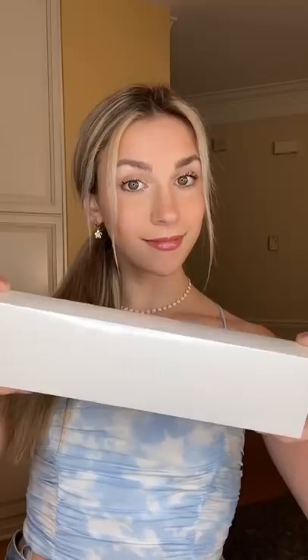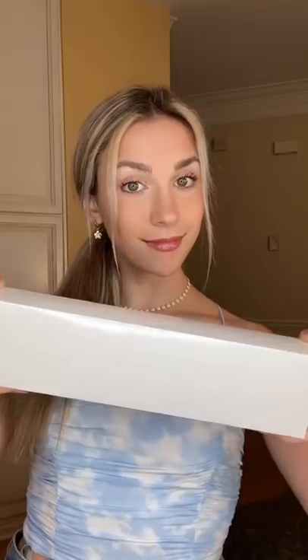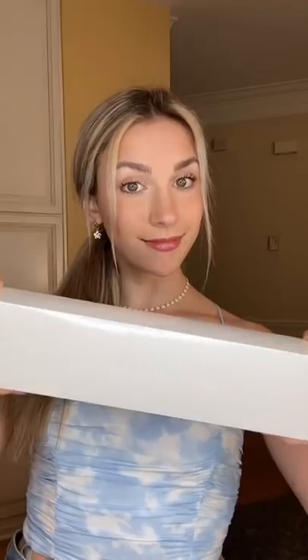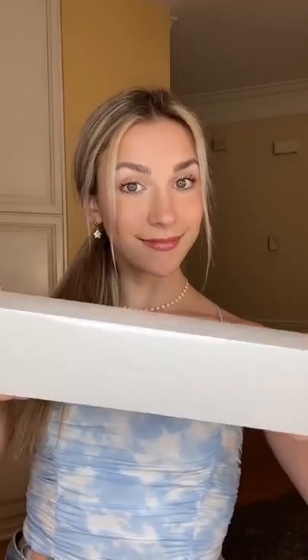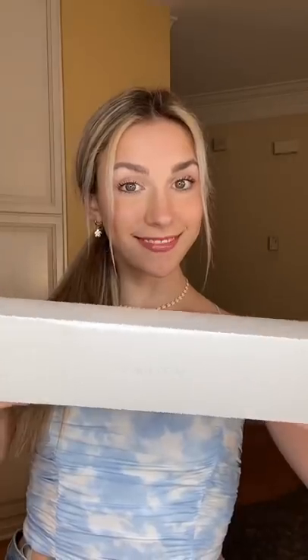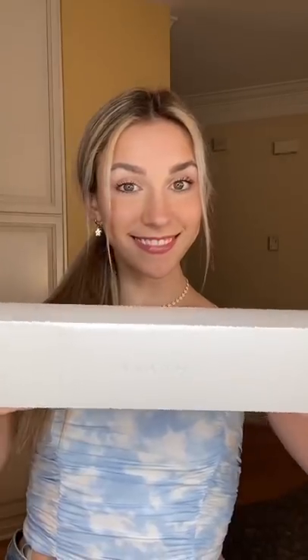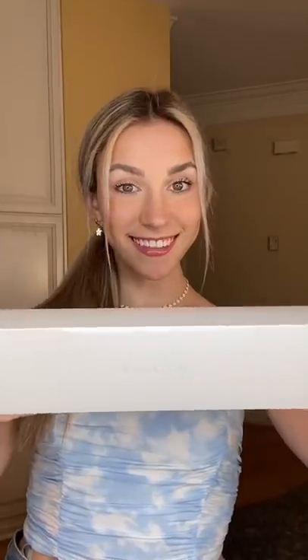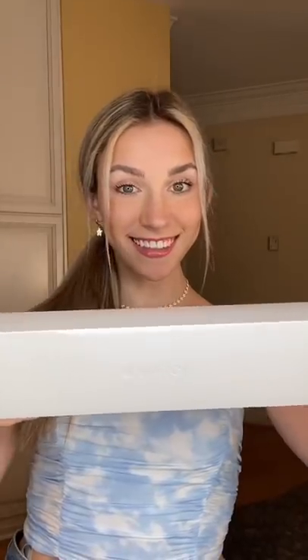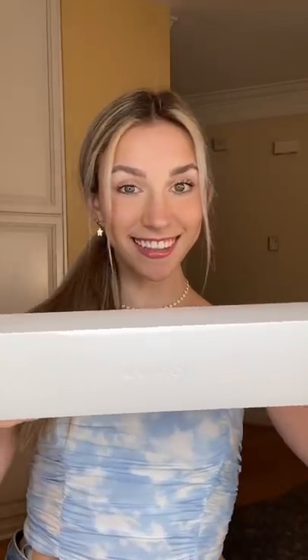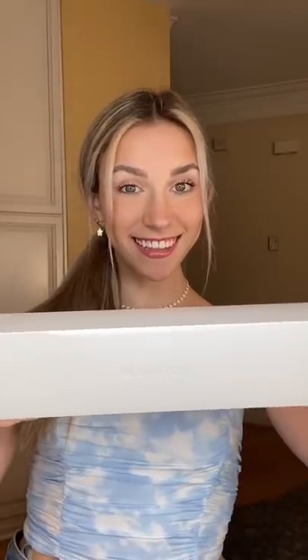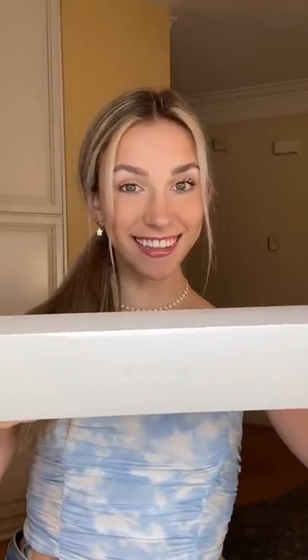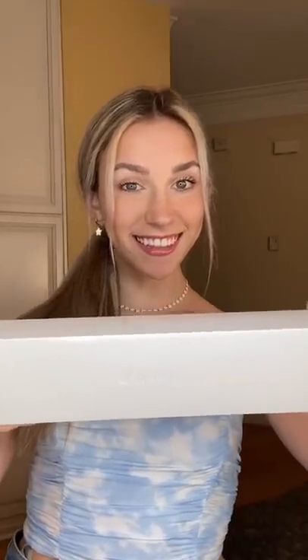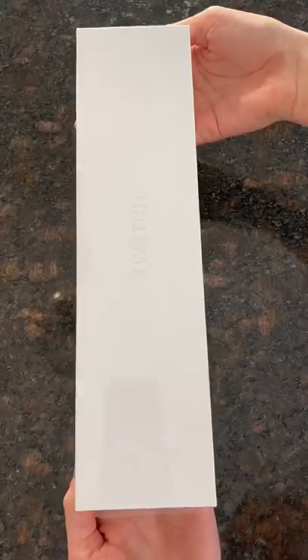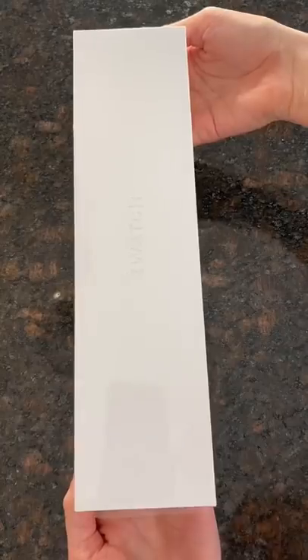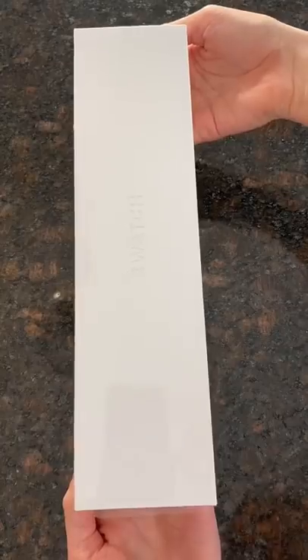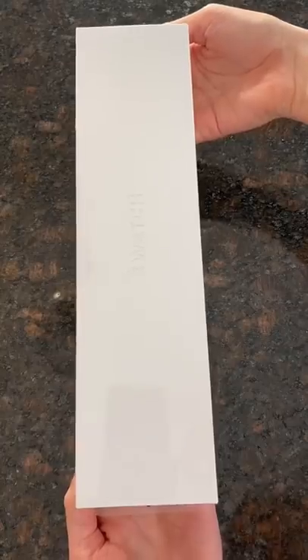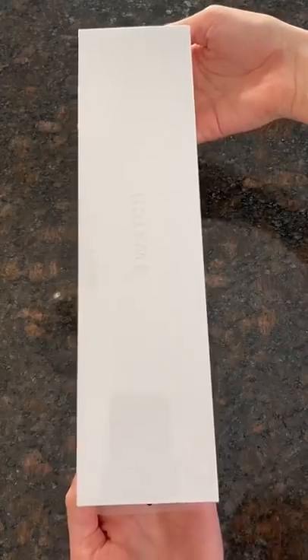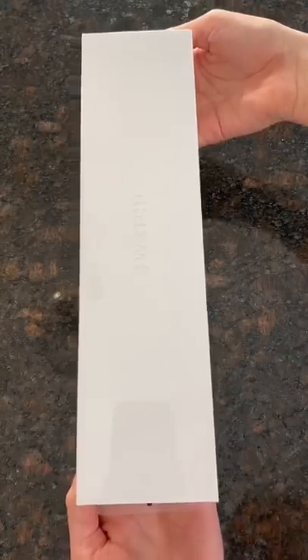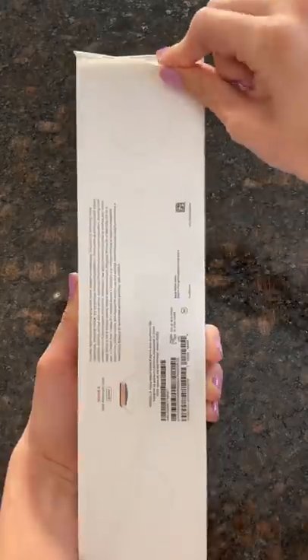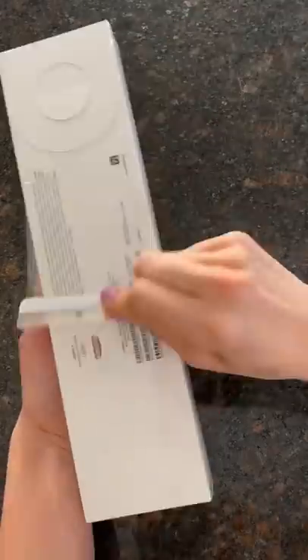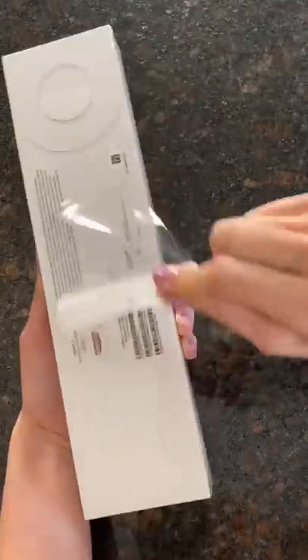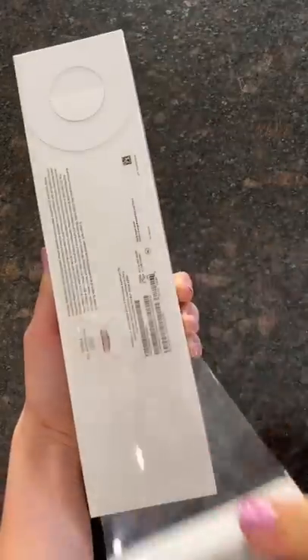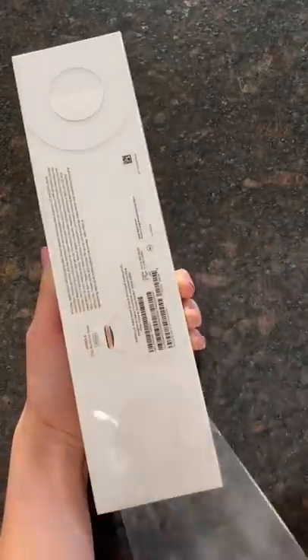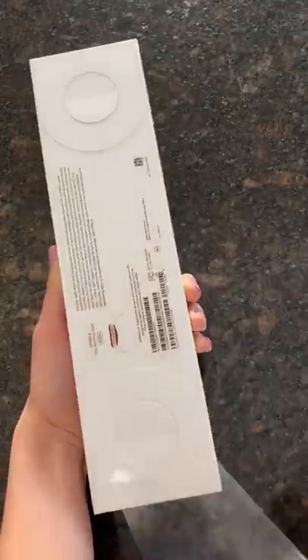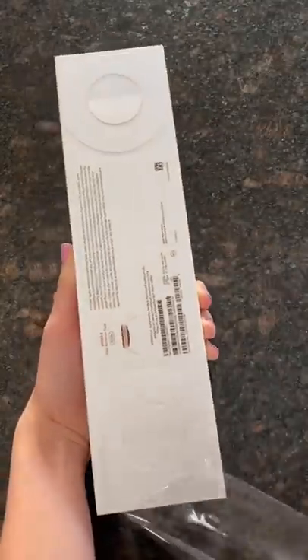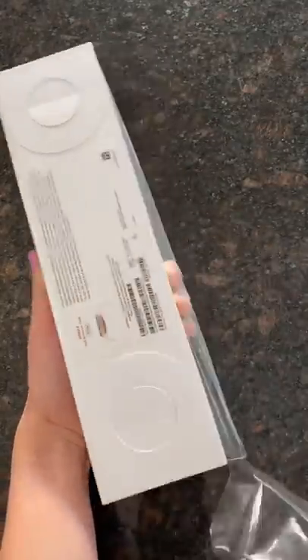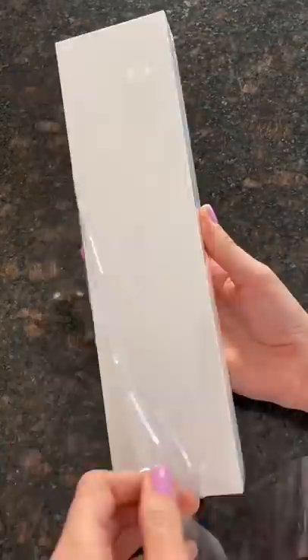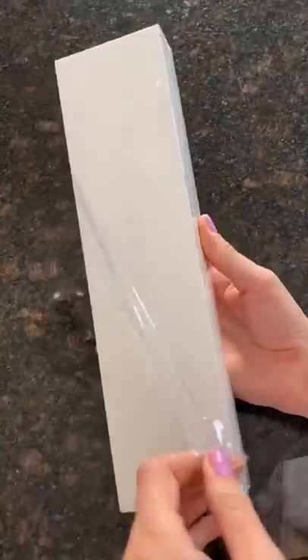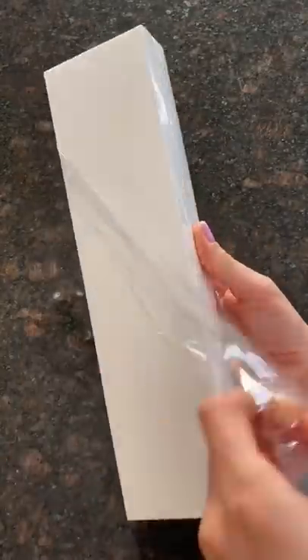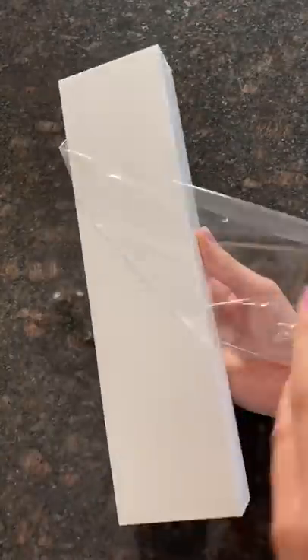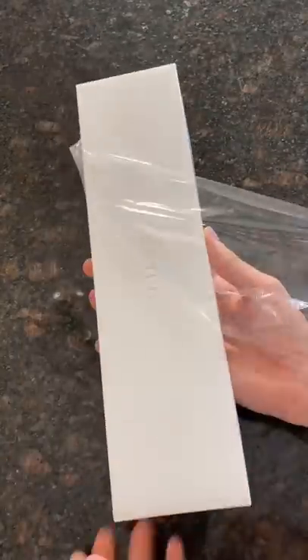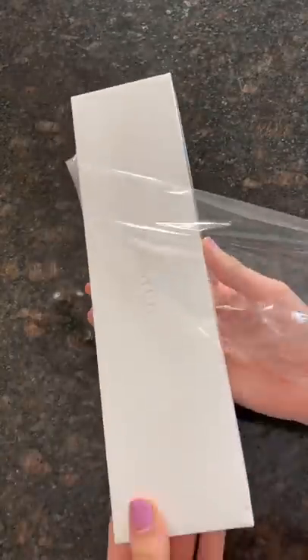I ordered the newest Apple Watch, which is the Series 6, and it just came, so I thought I'd unbox it with you.